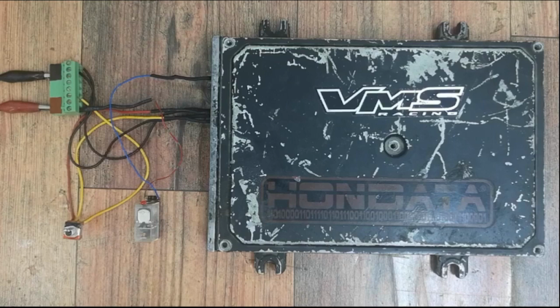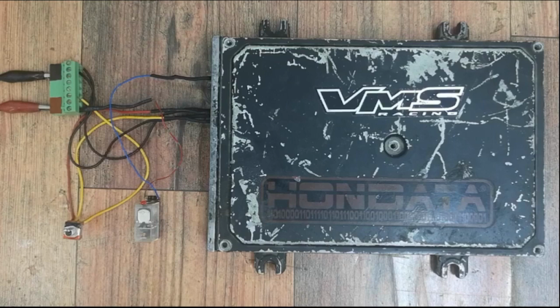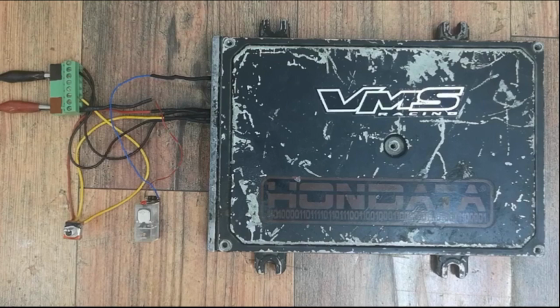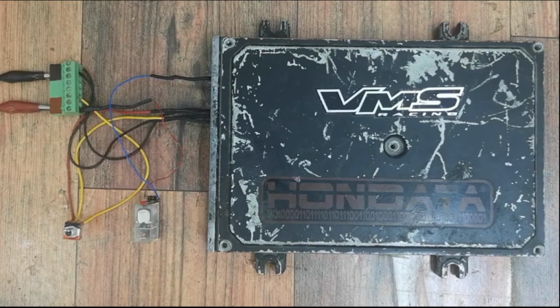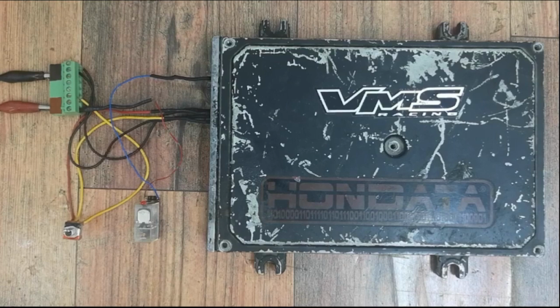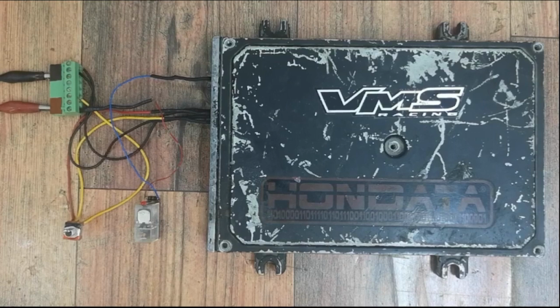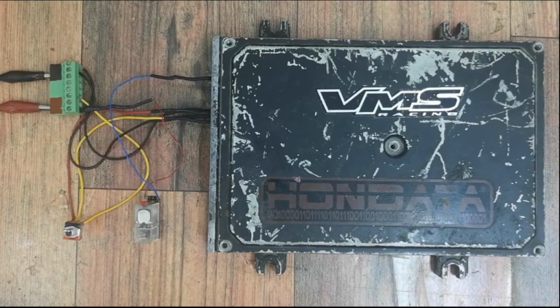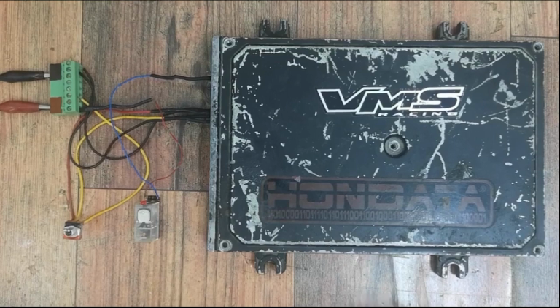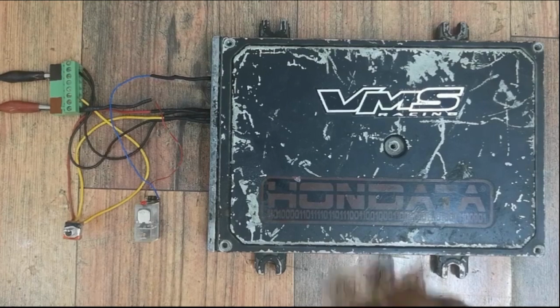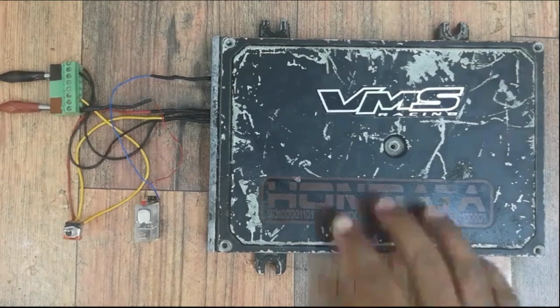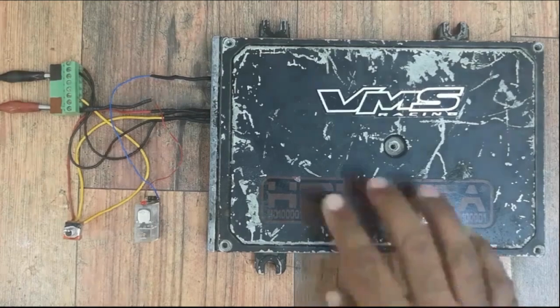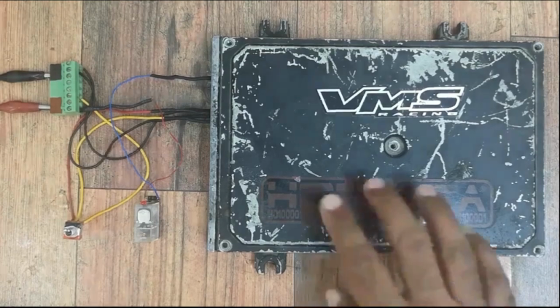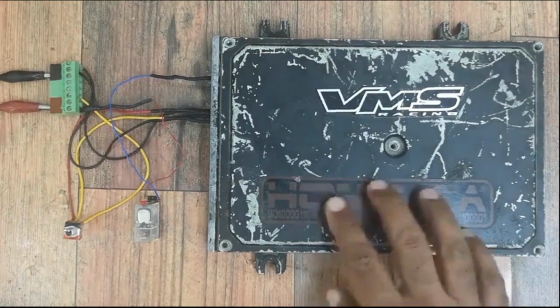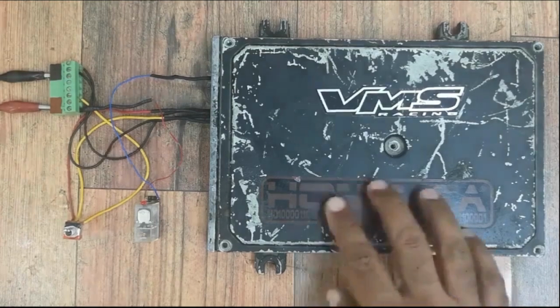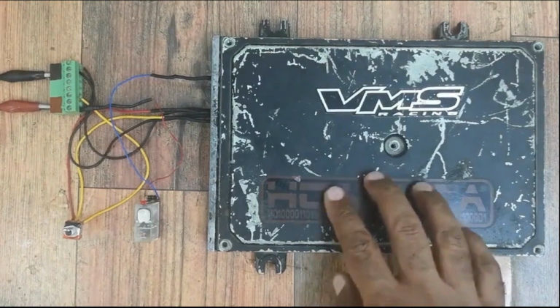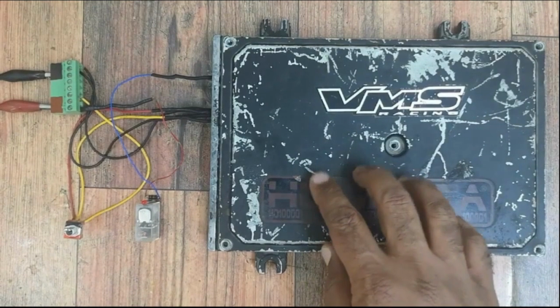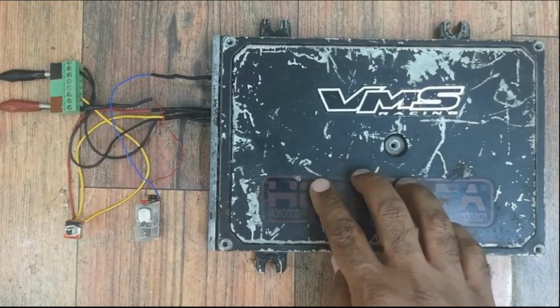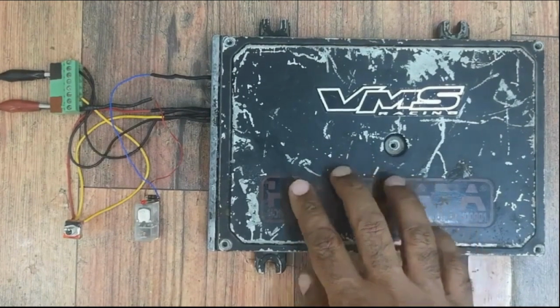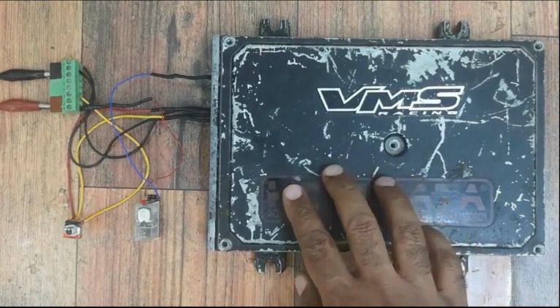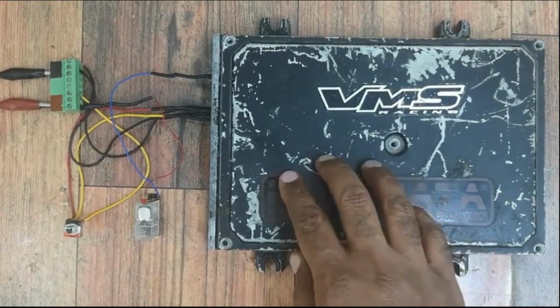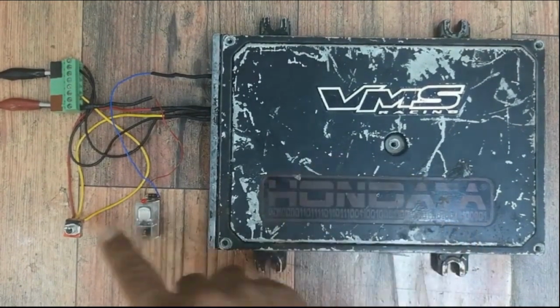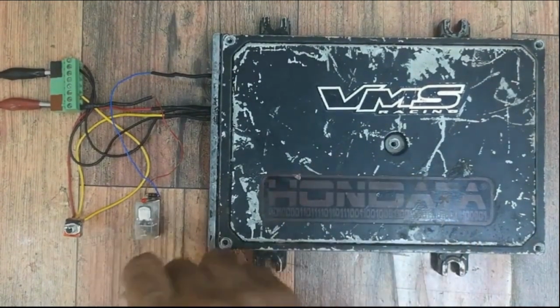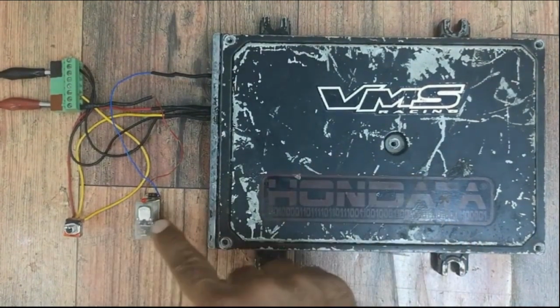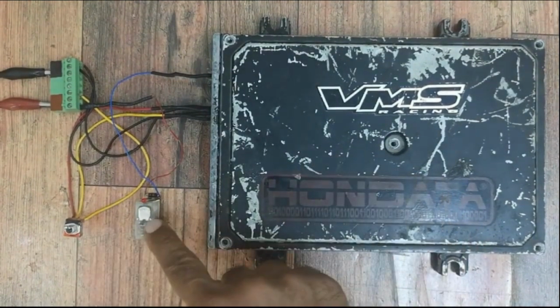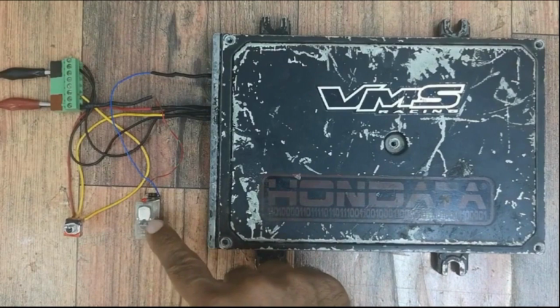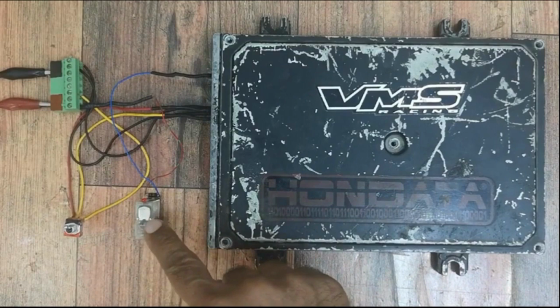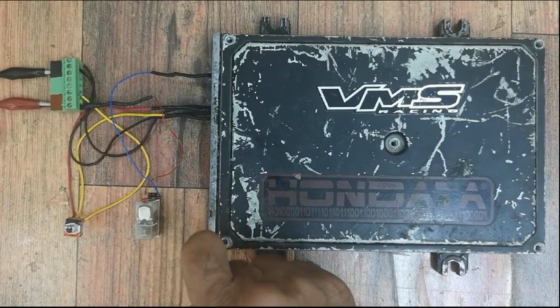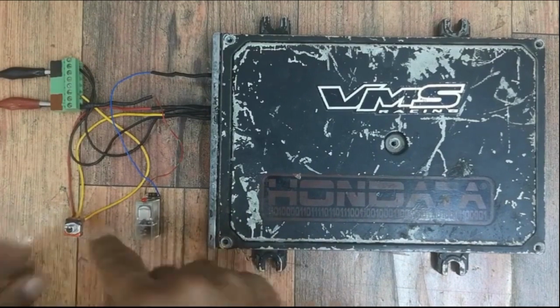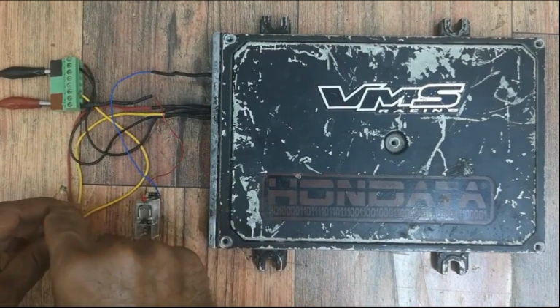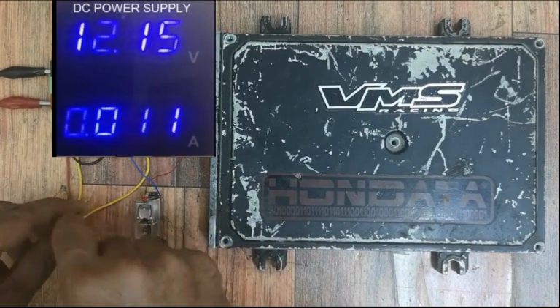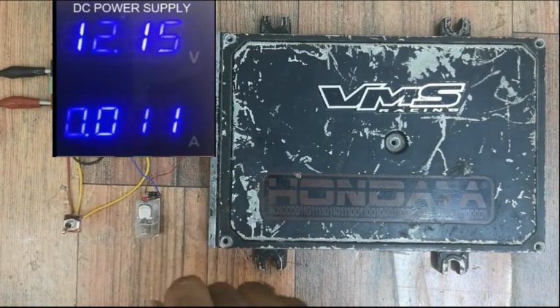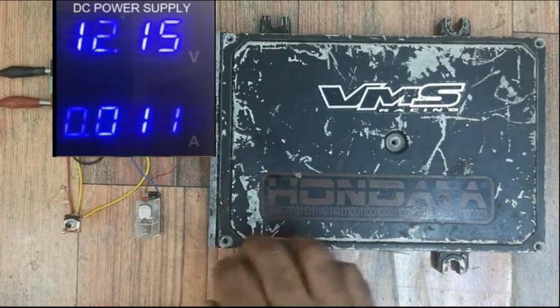Welcome all. This is Saud. Honda P28 ECU not powering up and no activation of fuel pump relay.